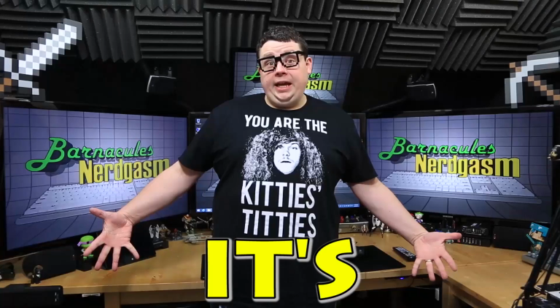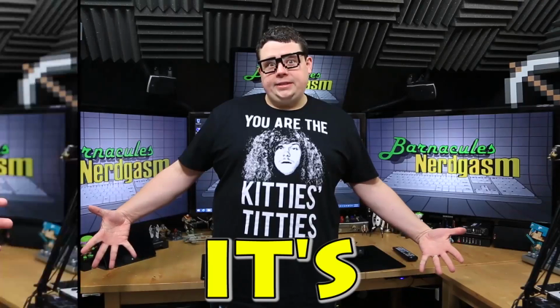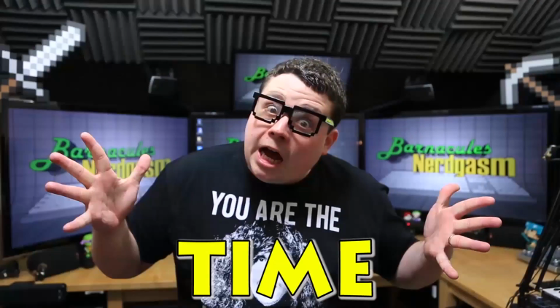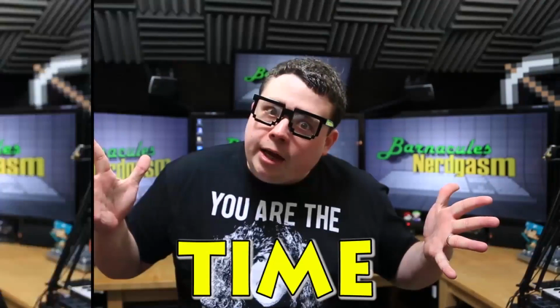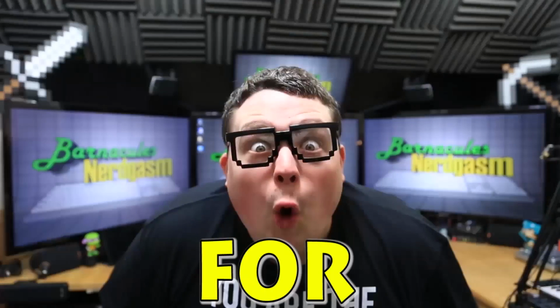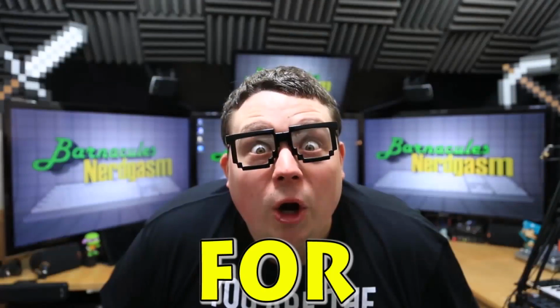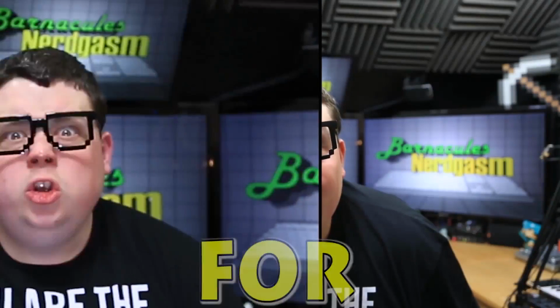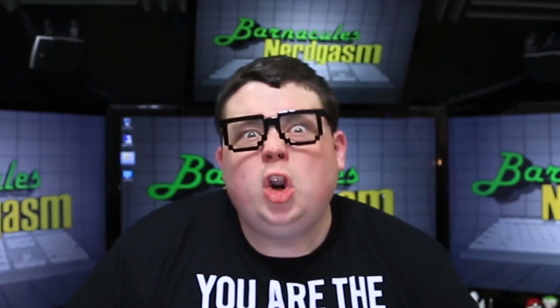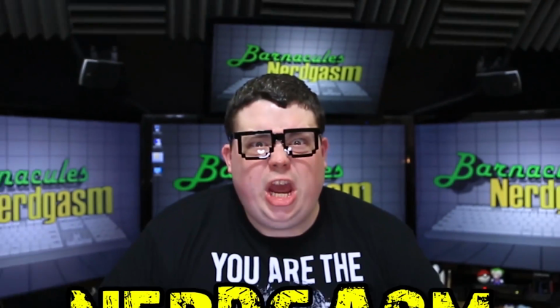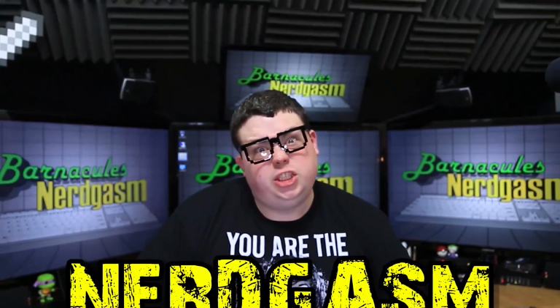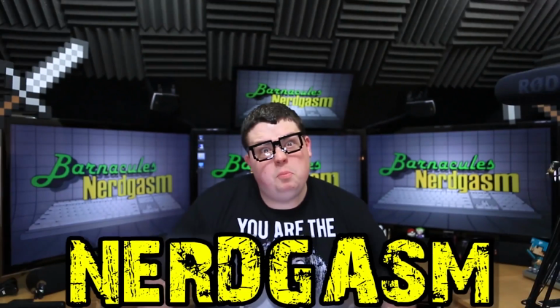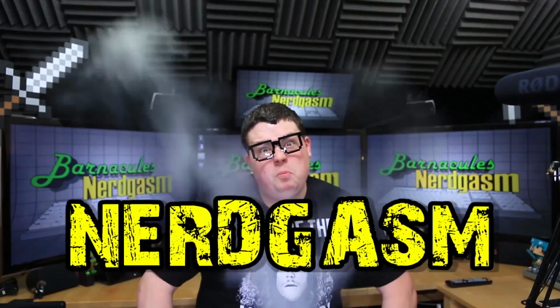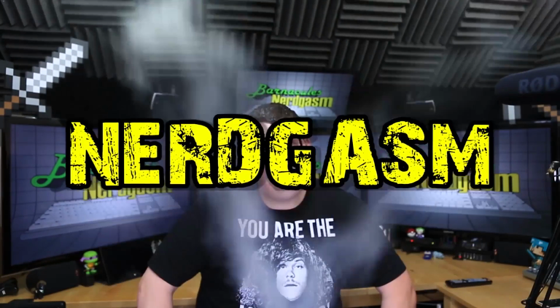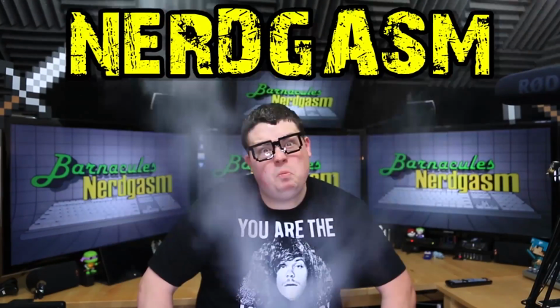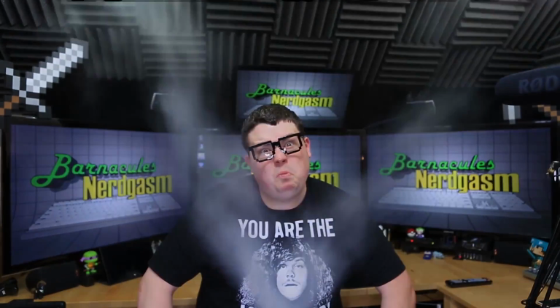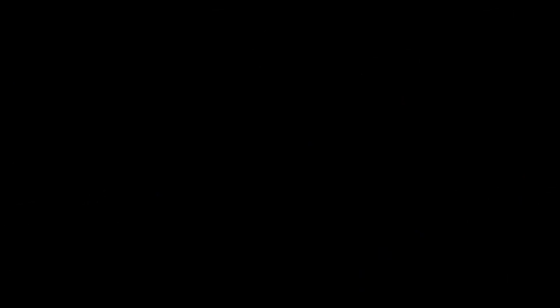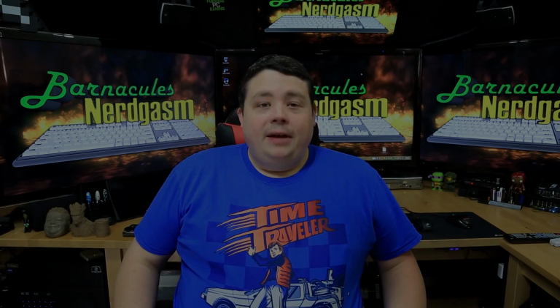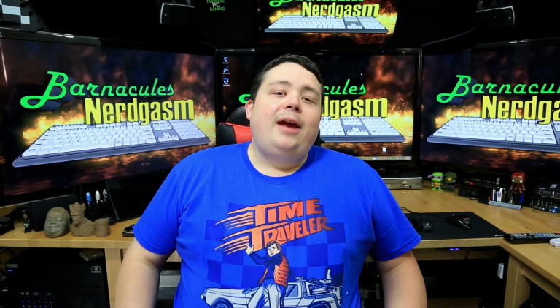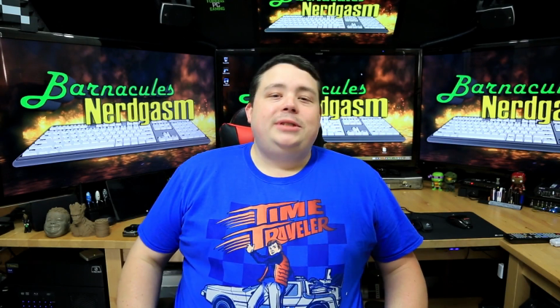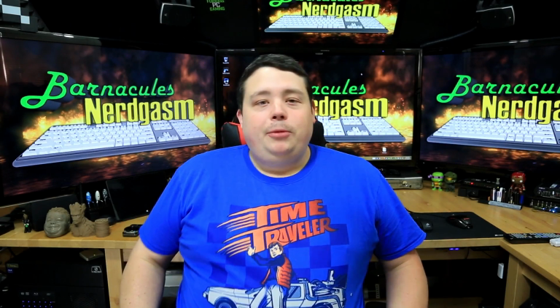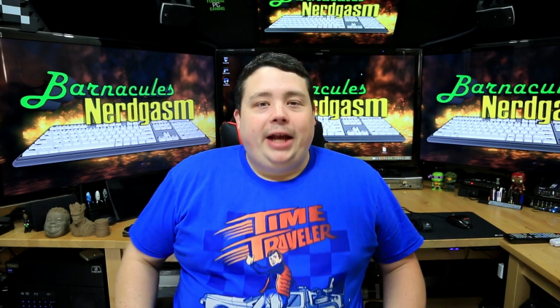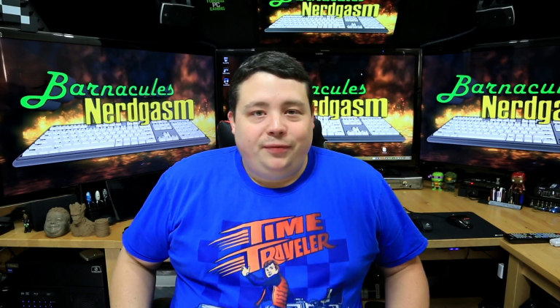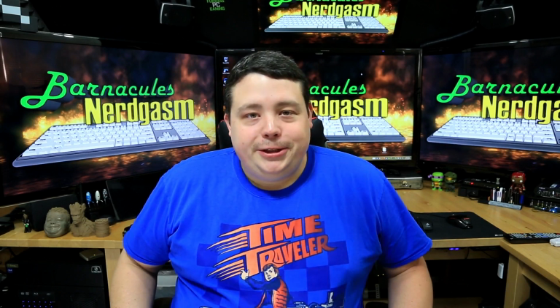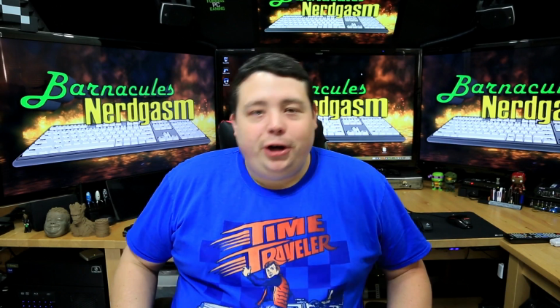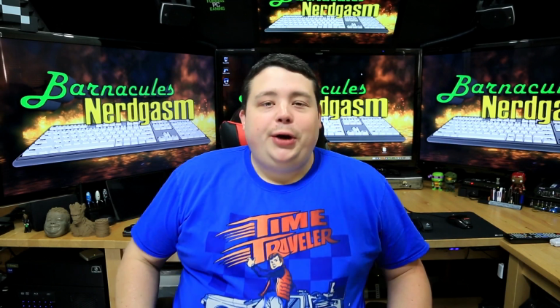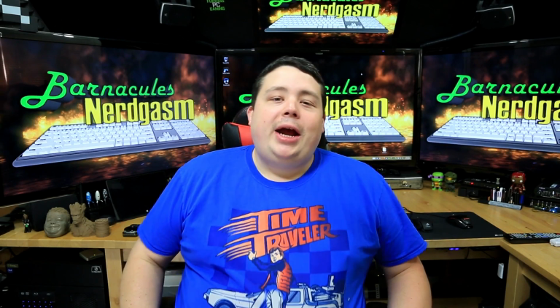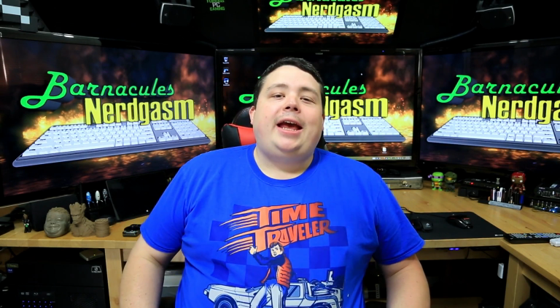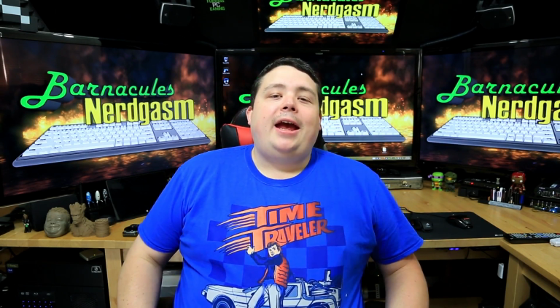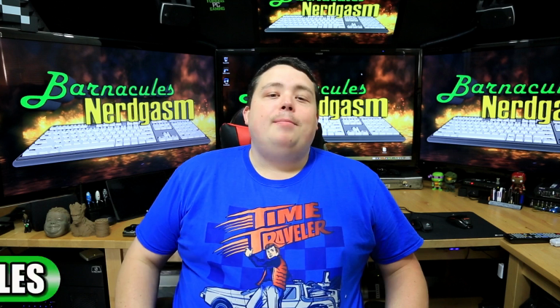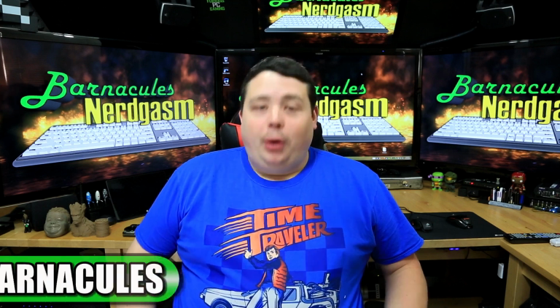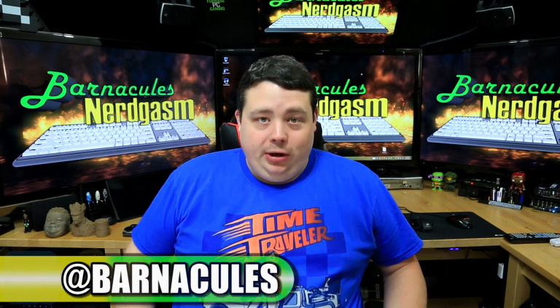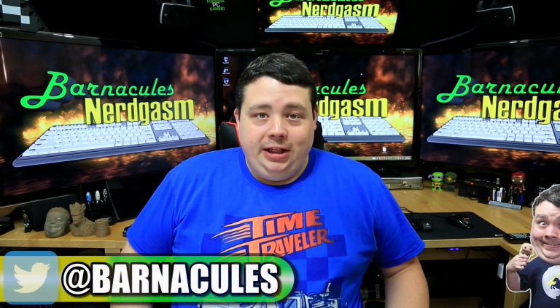It's time for Nerdgasm! Hey, what's up Nerdgasm fans? Jerry here, aka Barnacles.